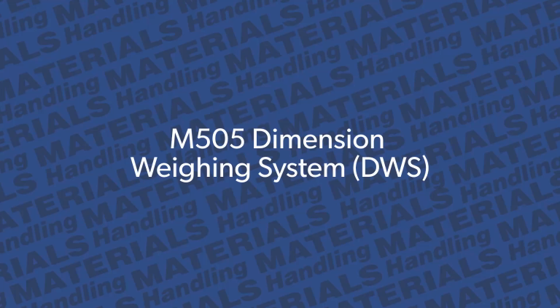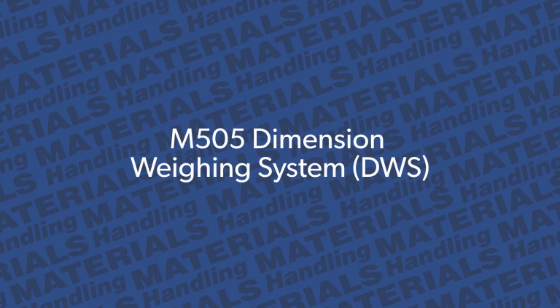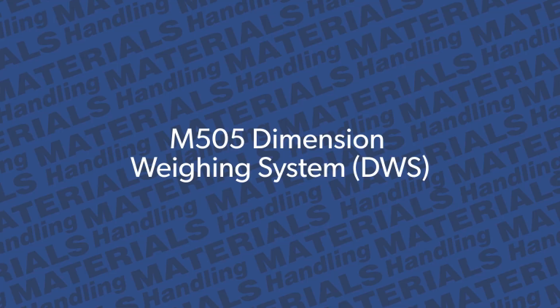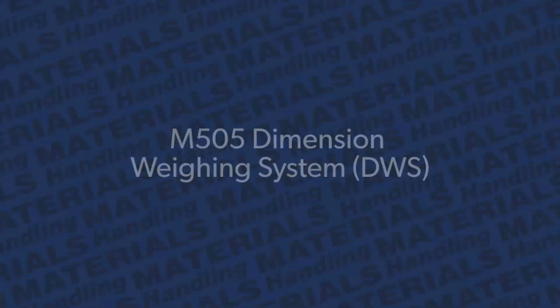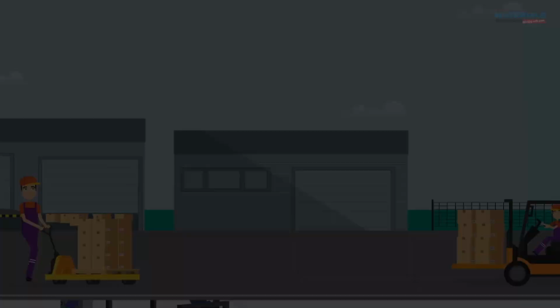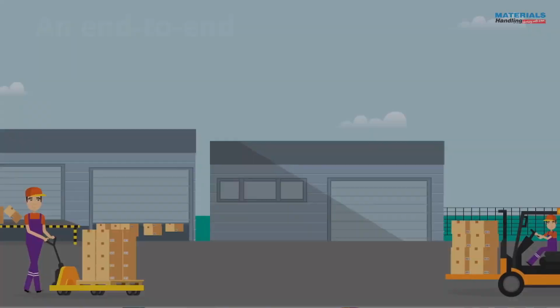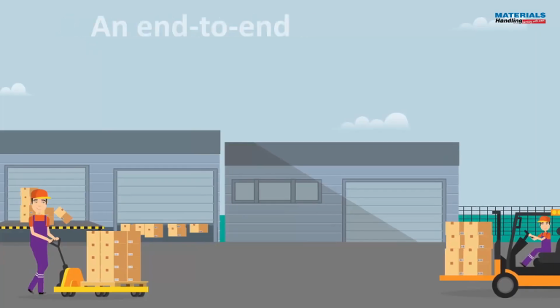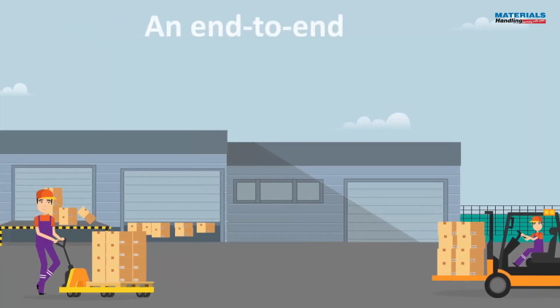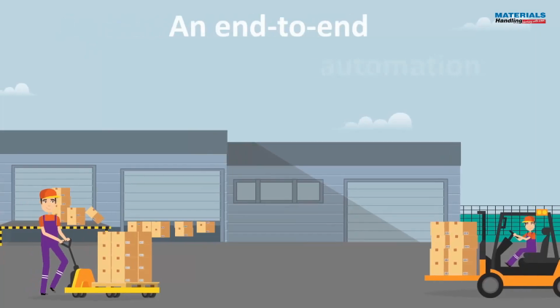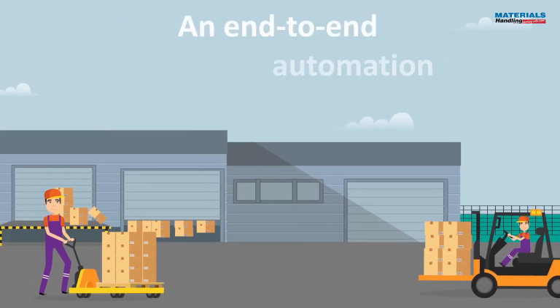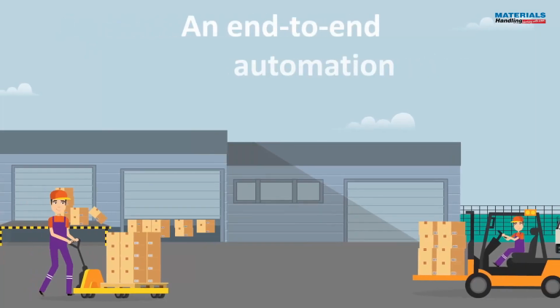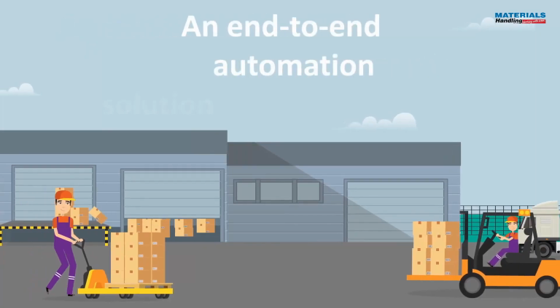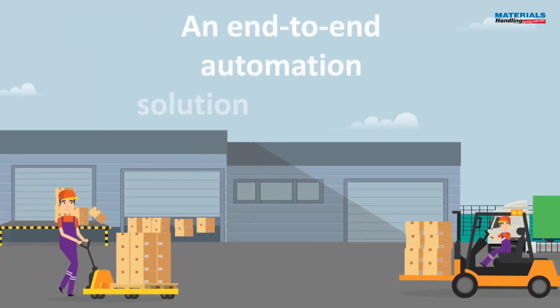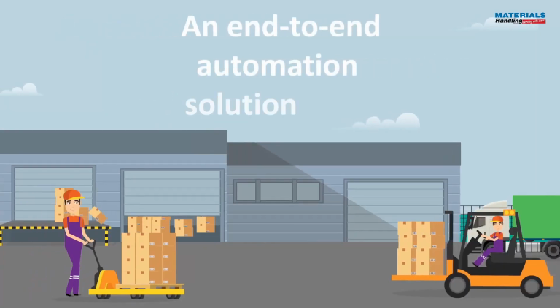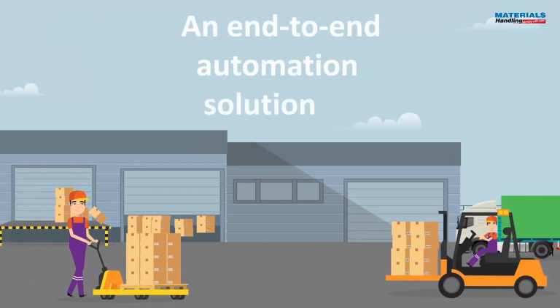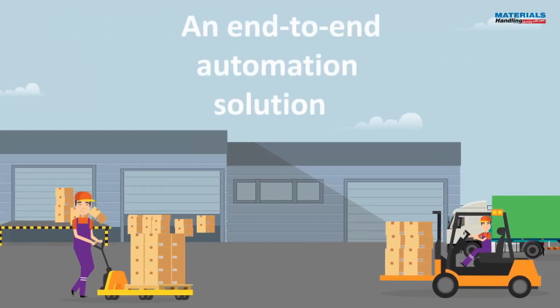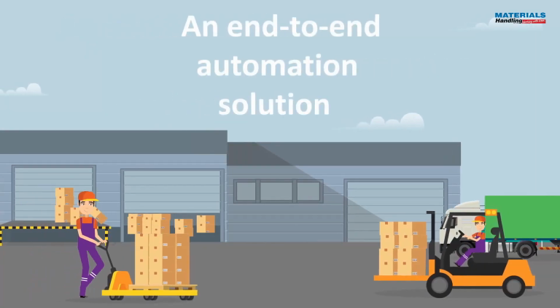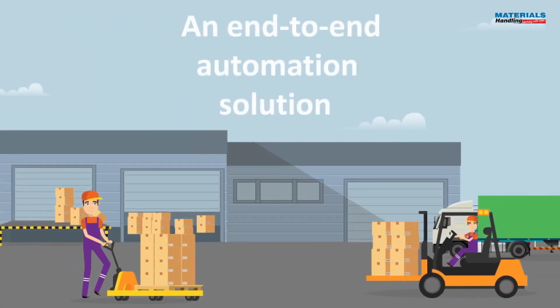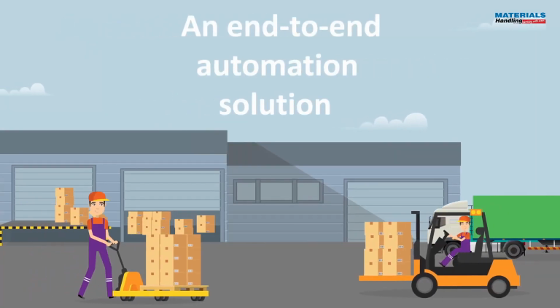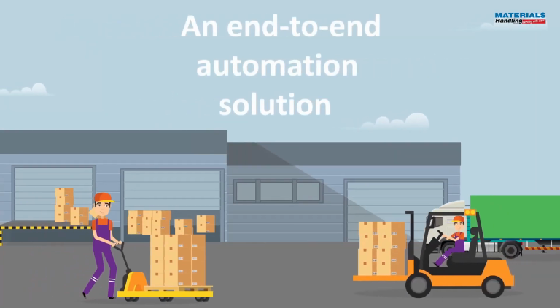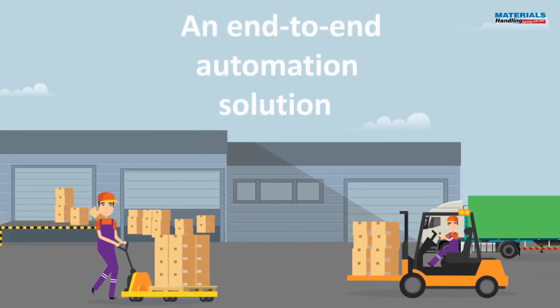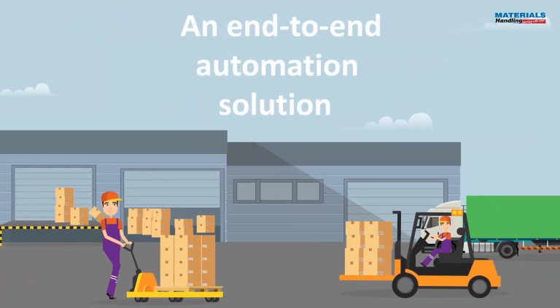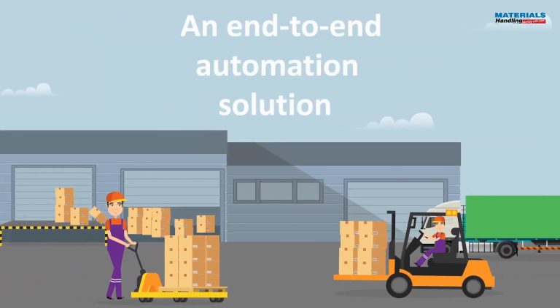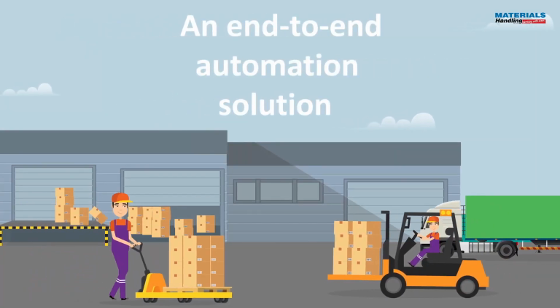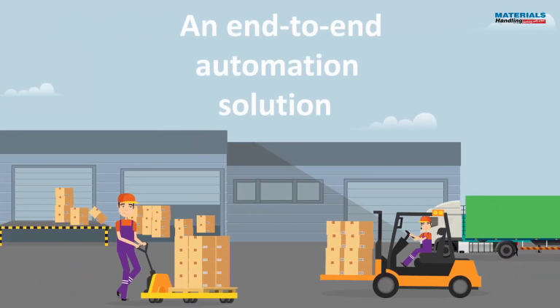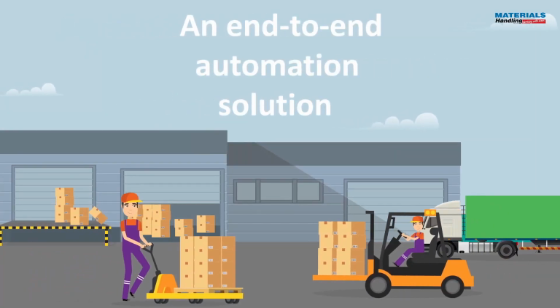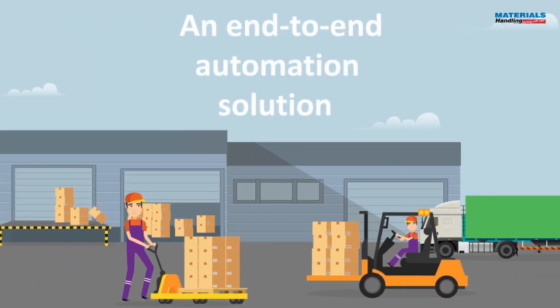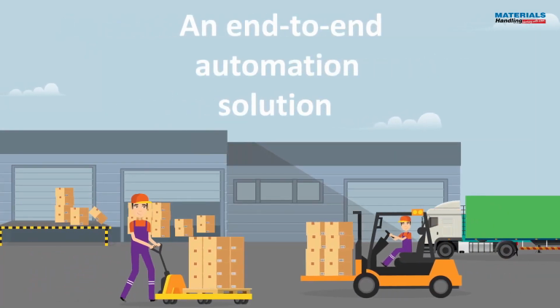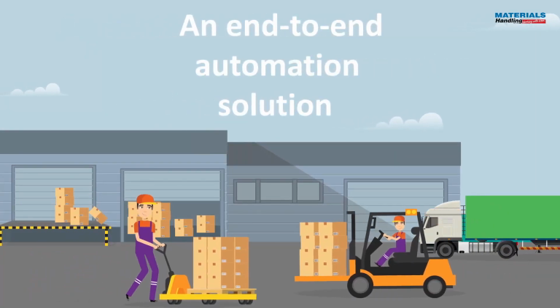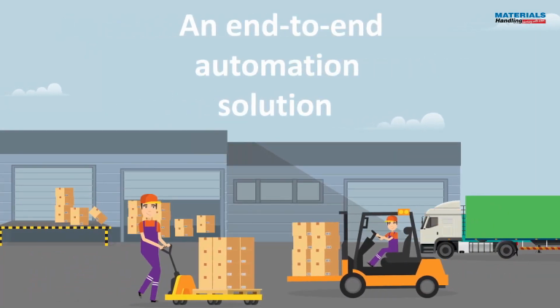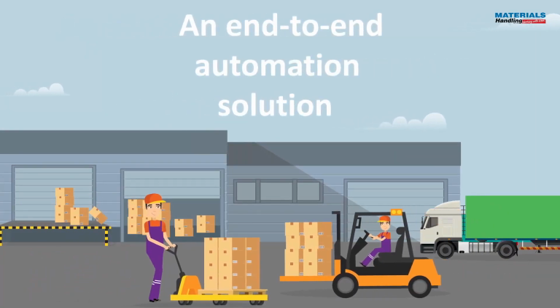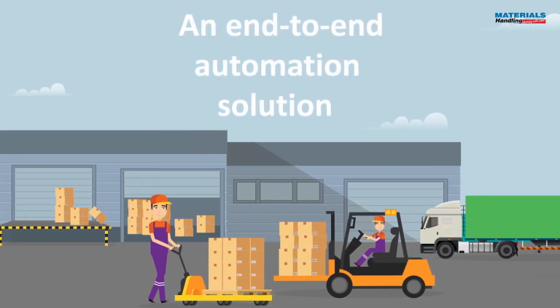The end-to-end solution for automating parcel handling in logistics hubs.